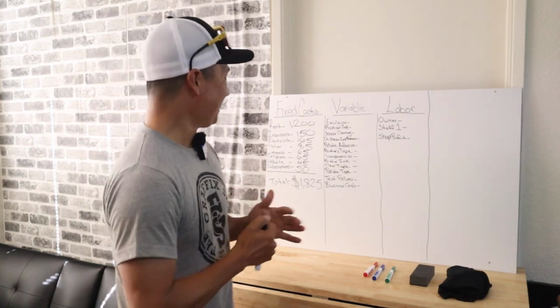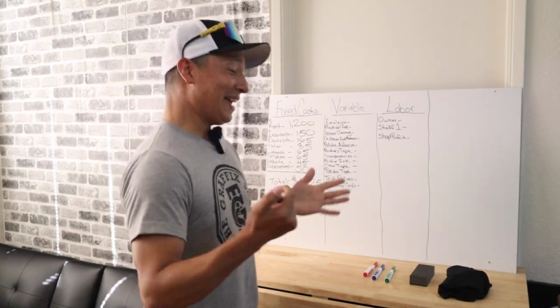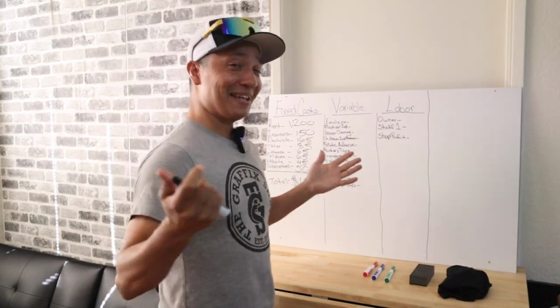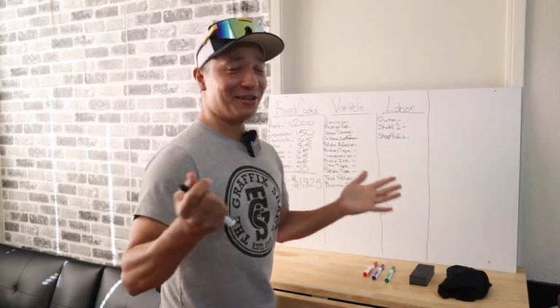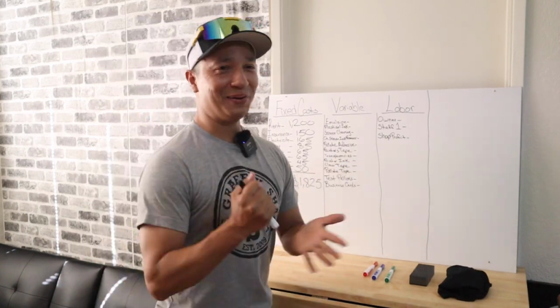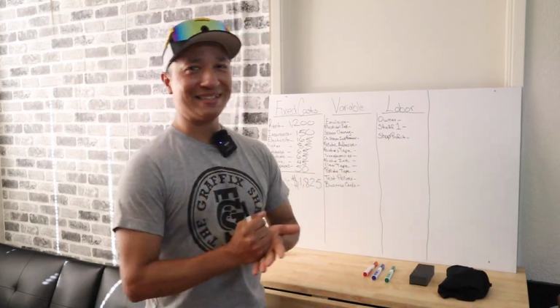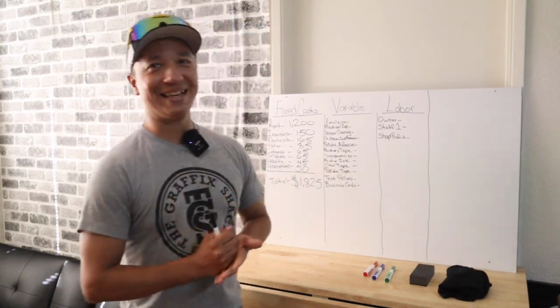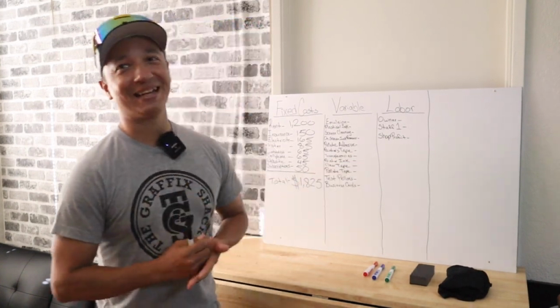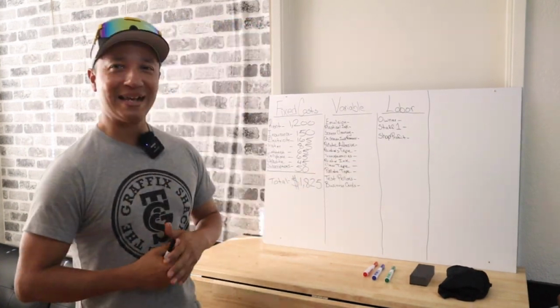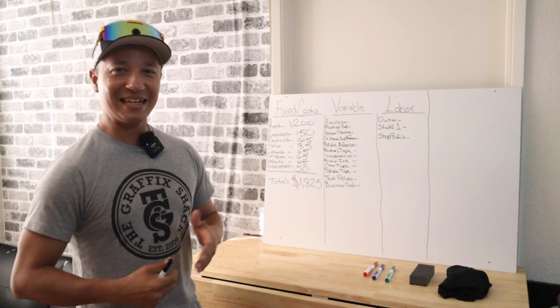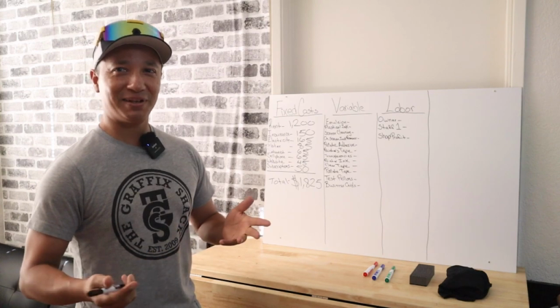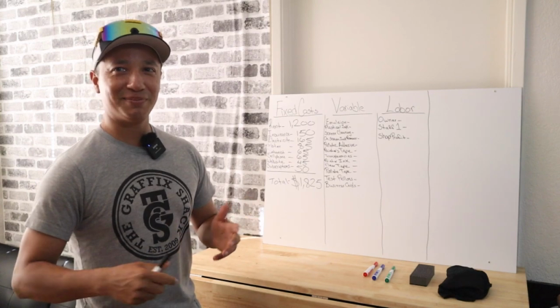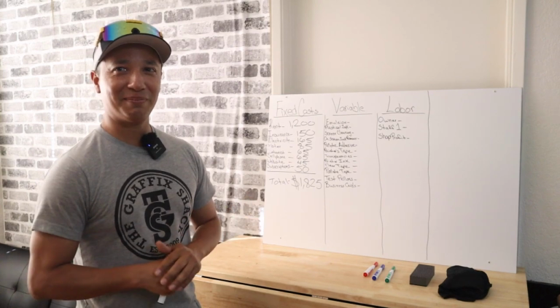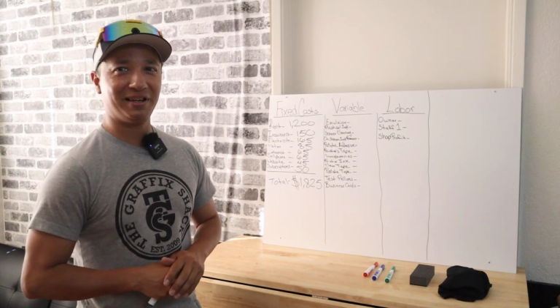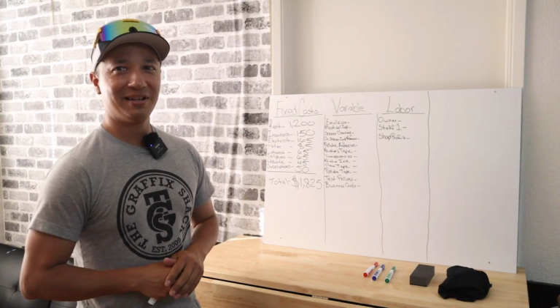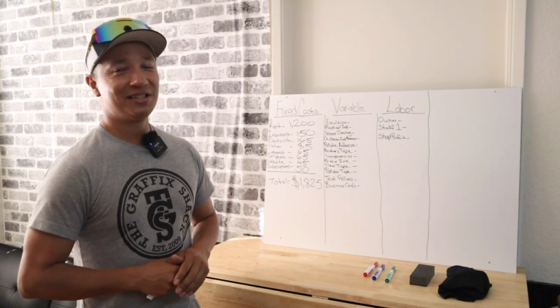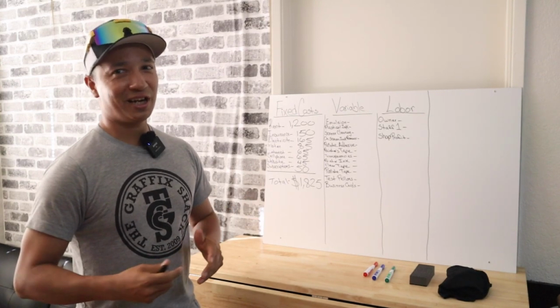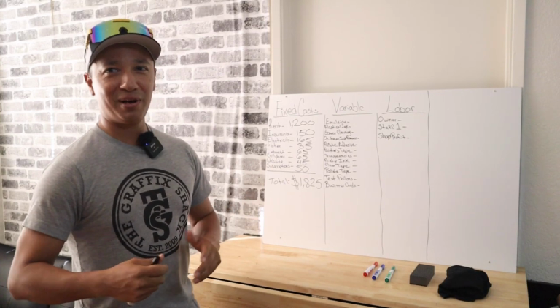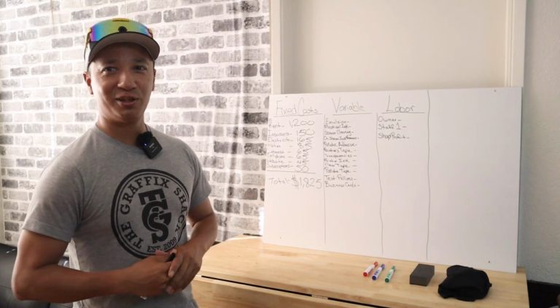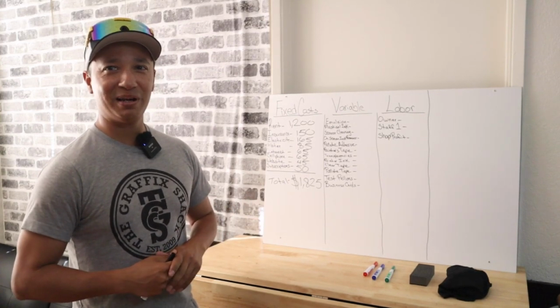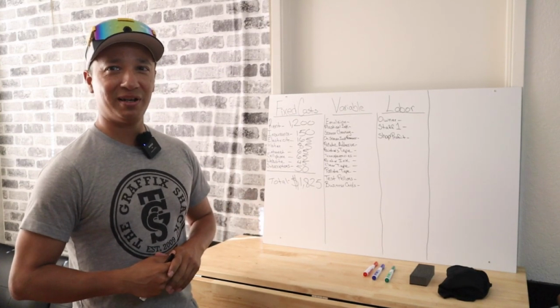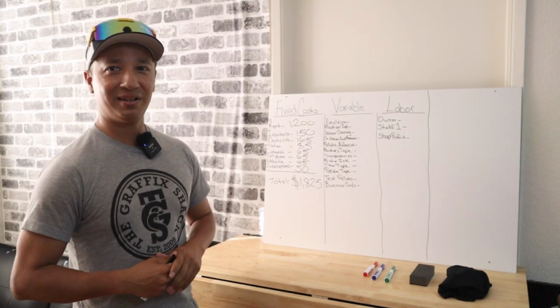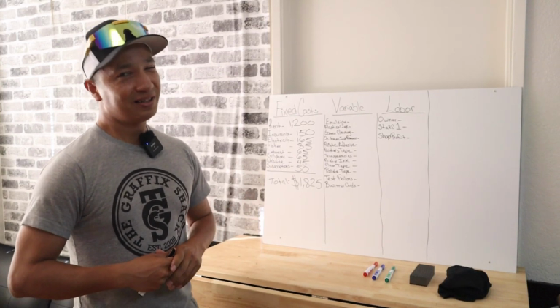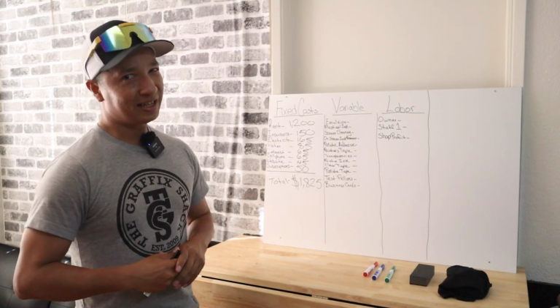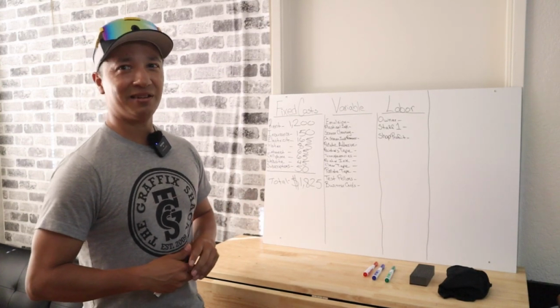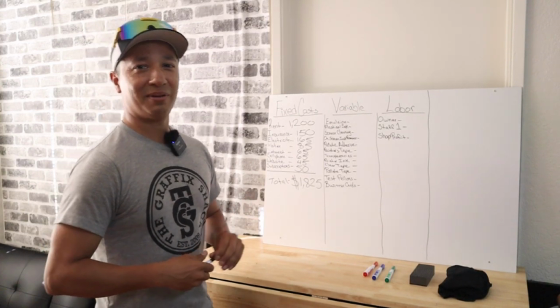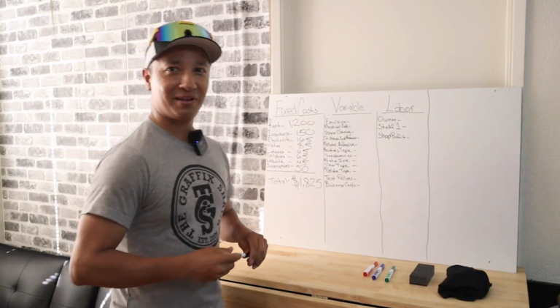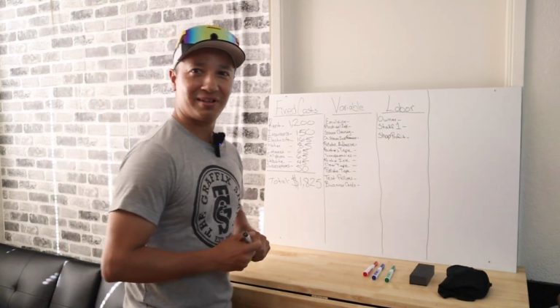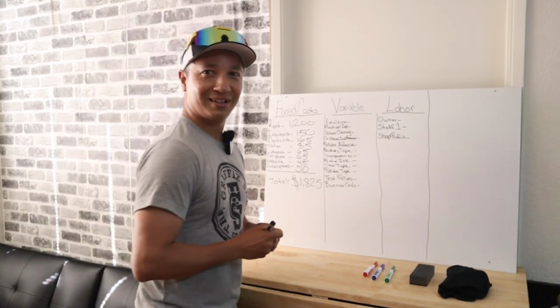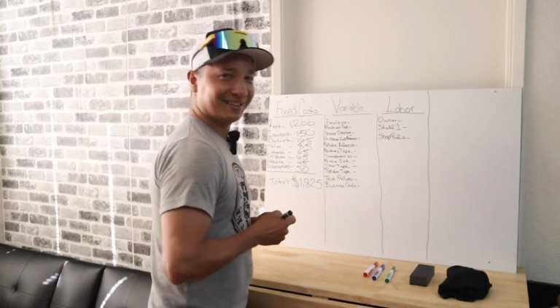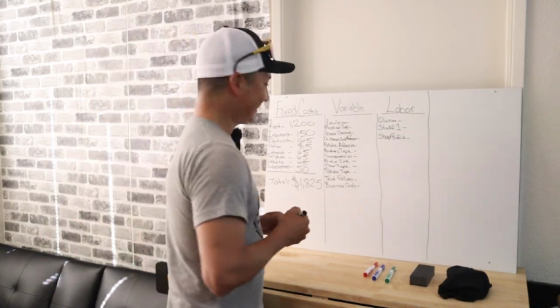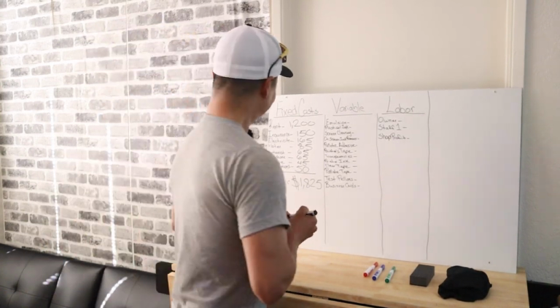You know what they say: it takes money to make money. Scared money don't make money. Get in there!